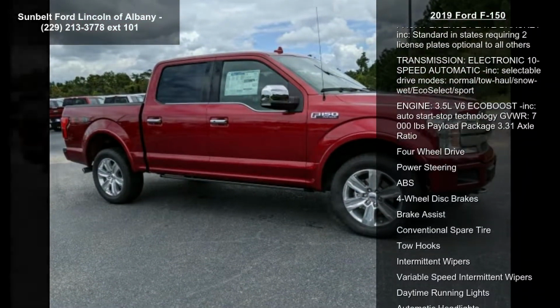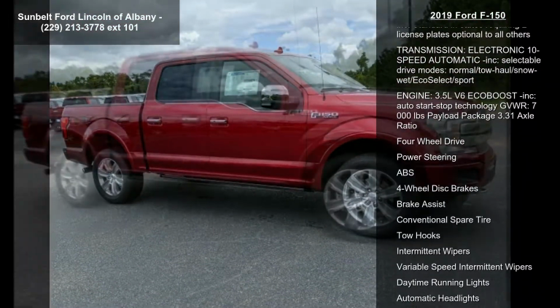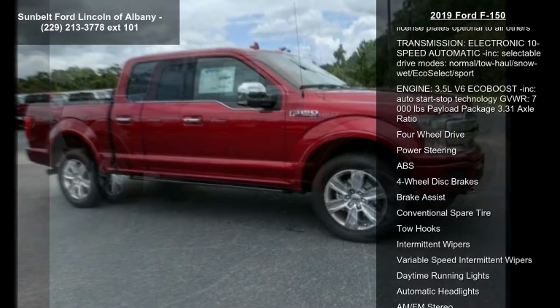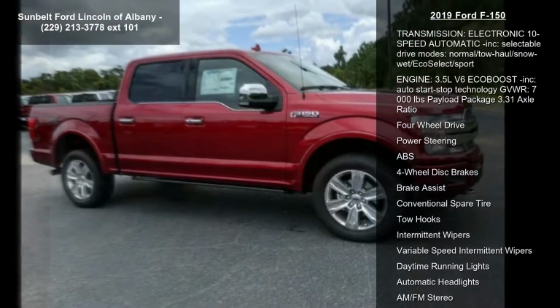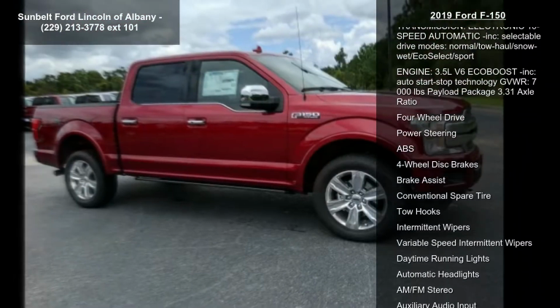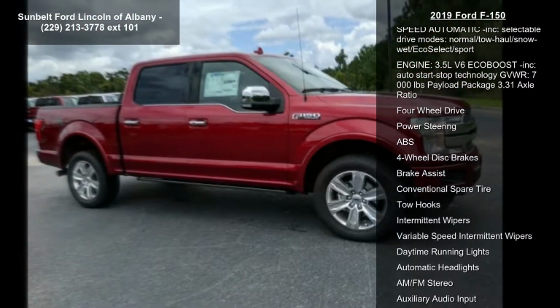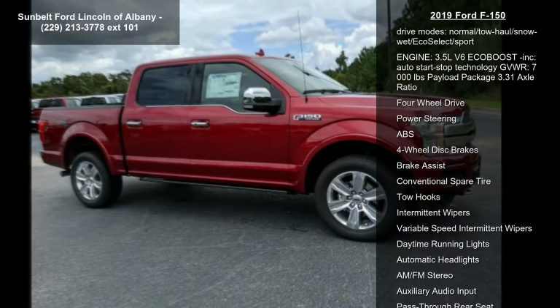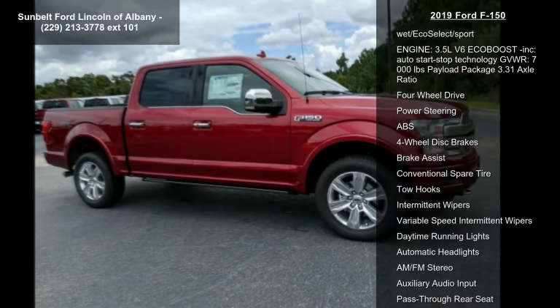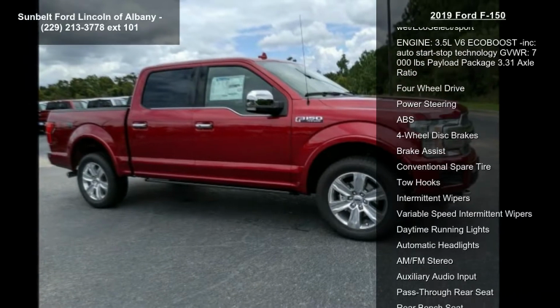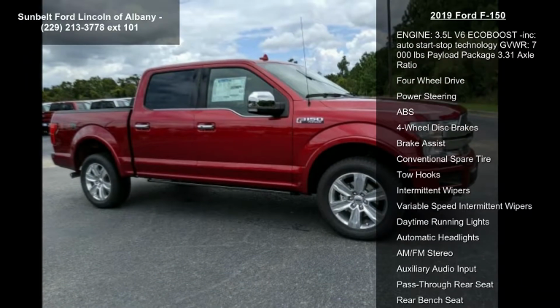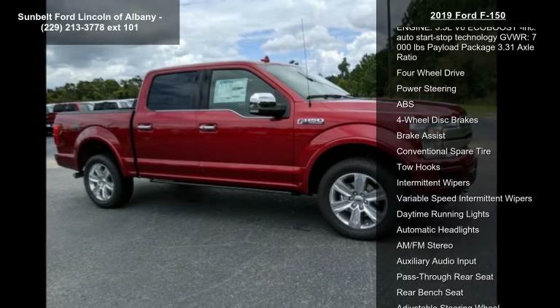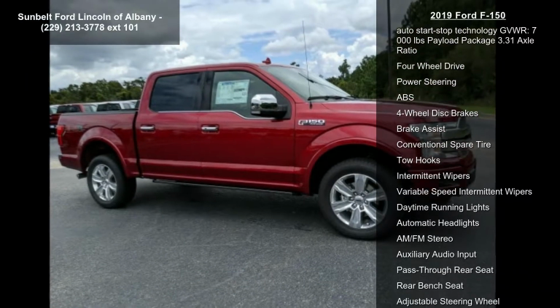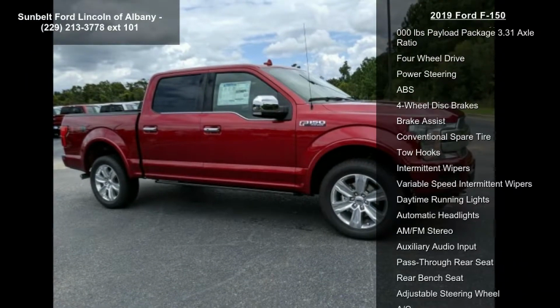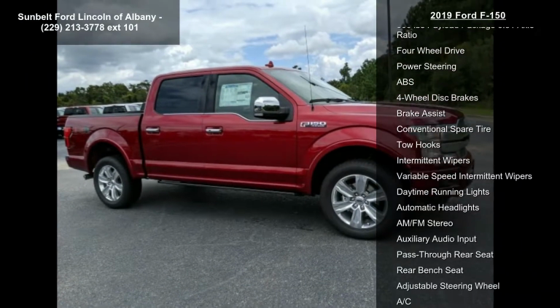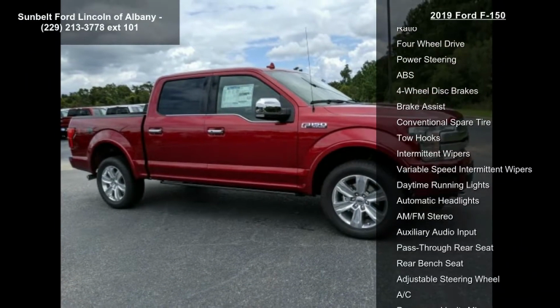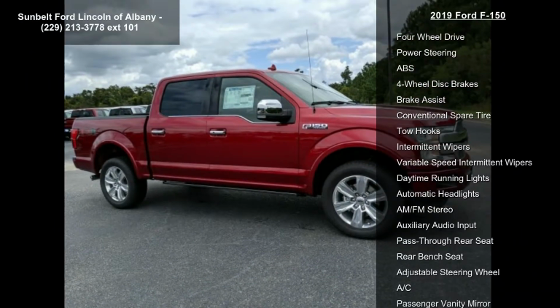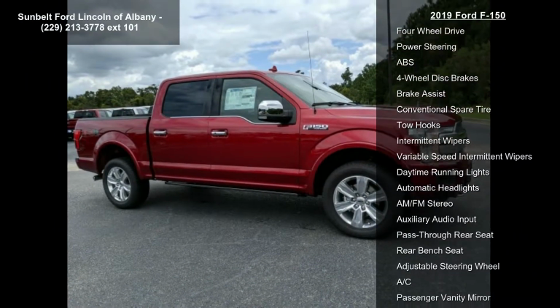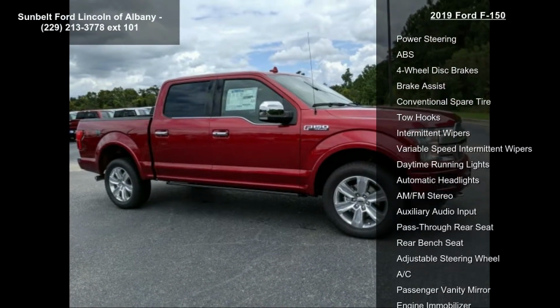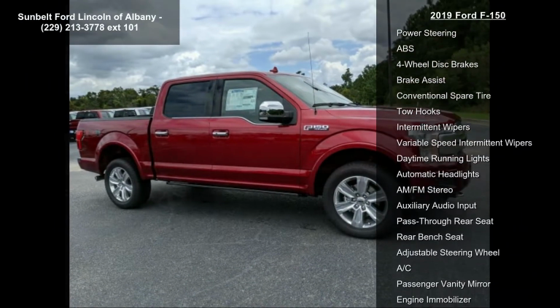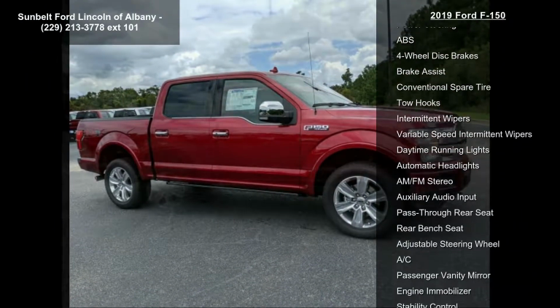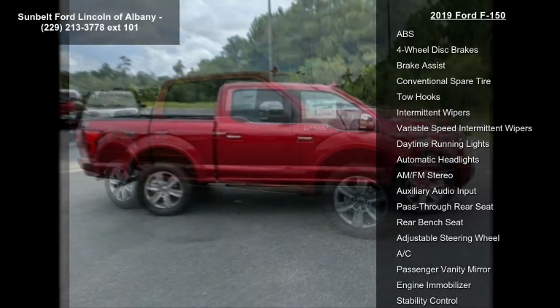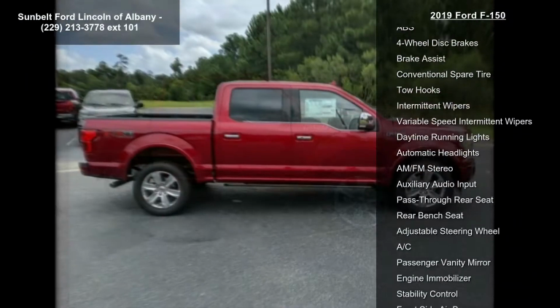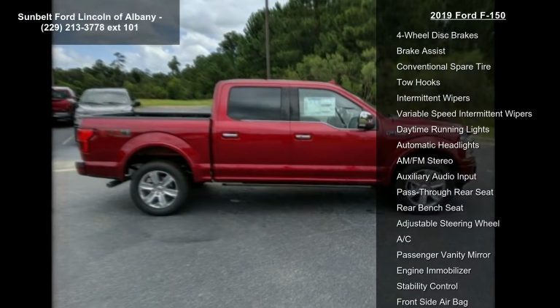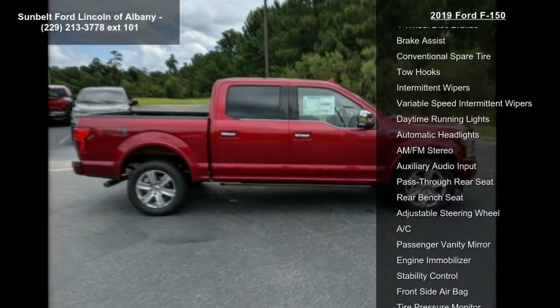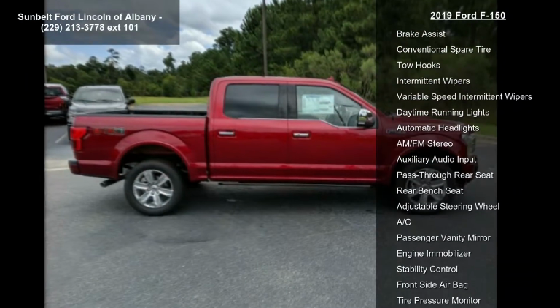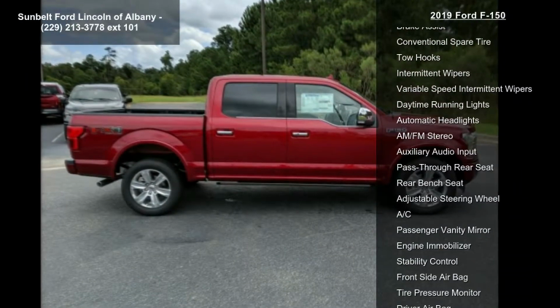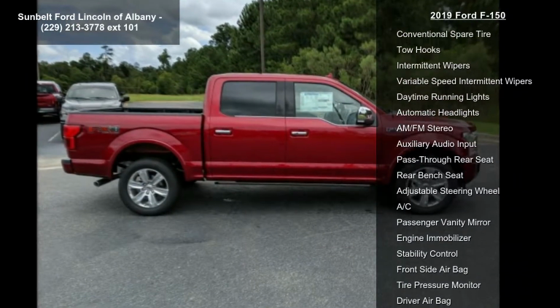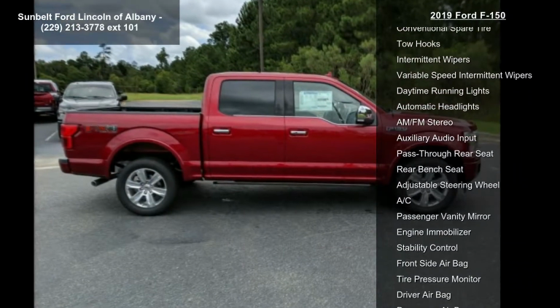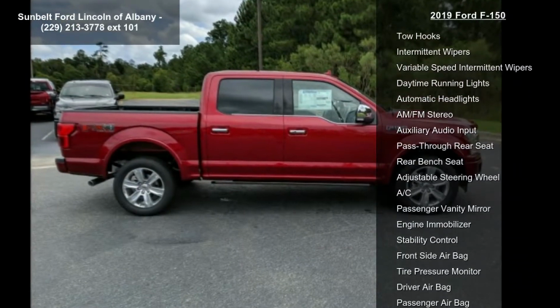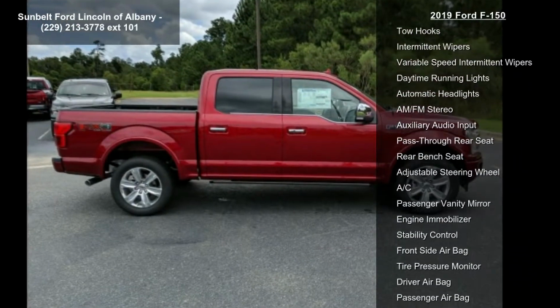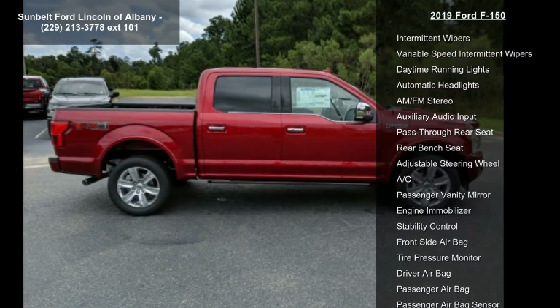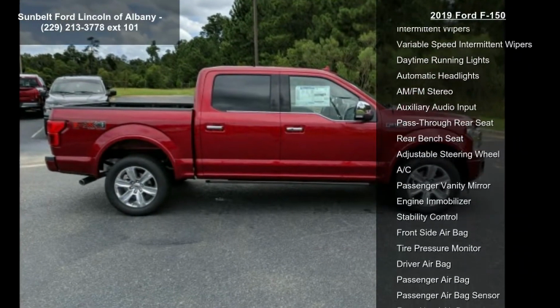Engine: 3.5L V6 EcoBoost included, with auto start-stop technology.